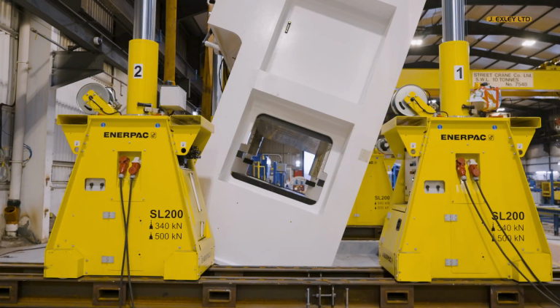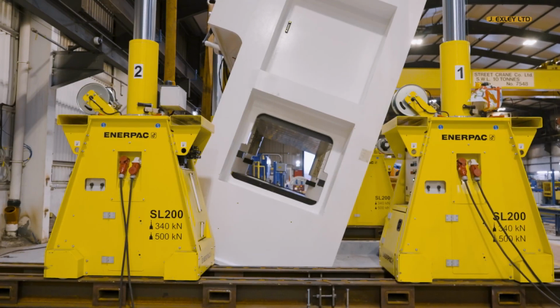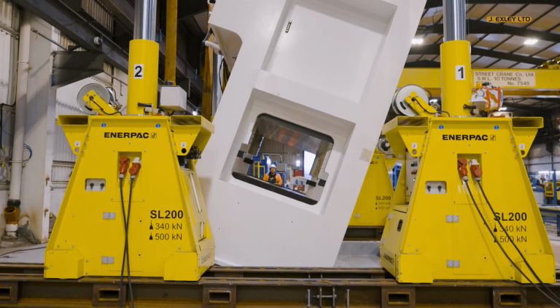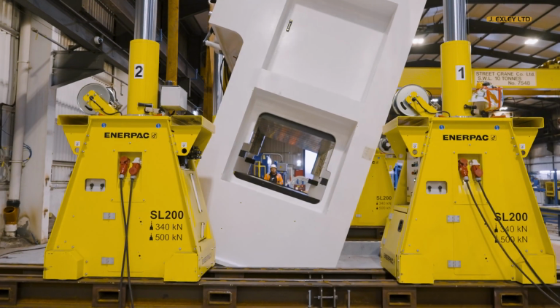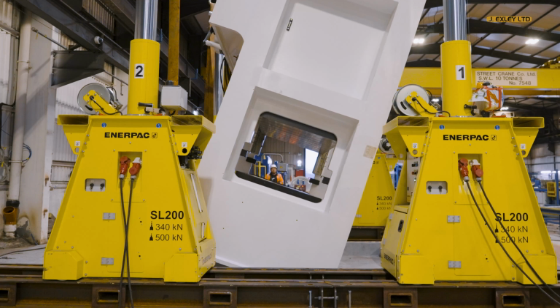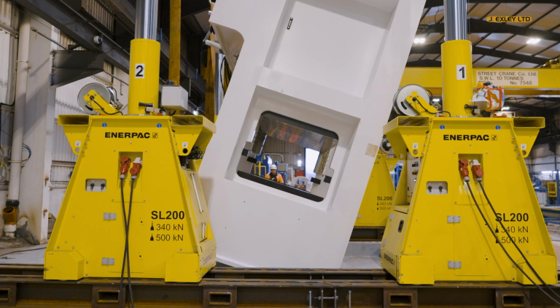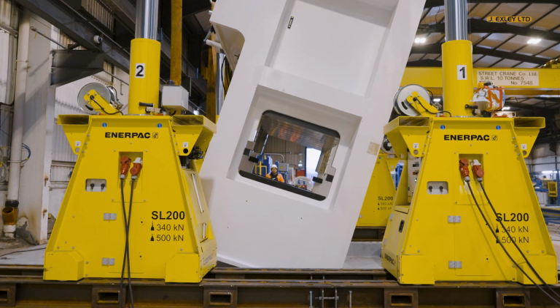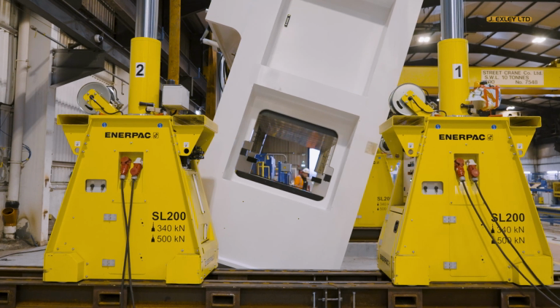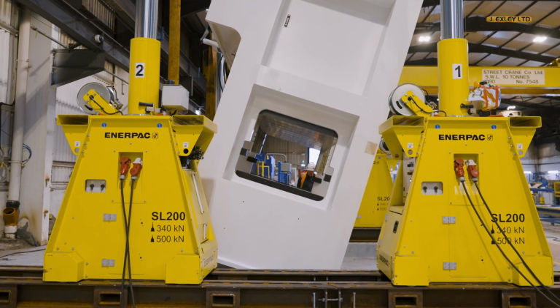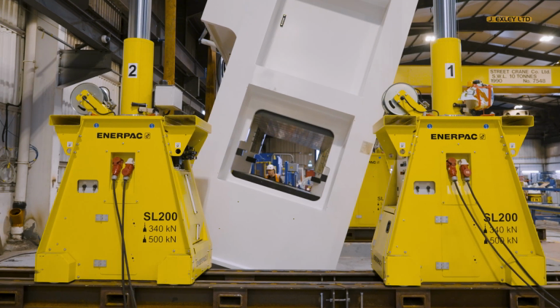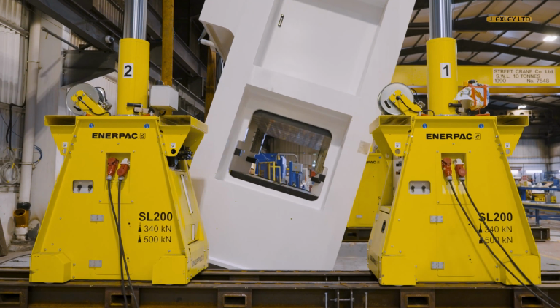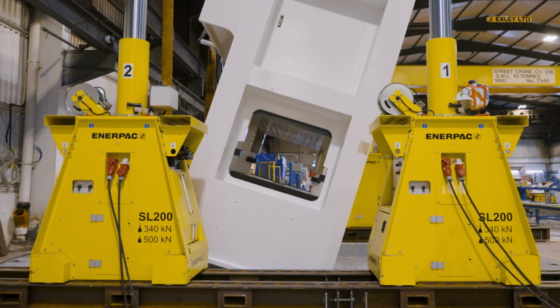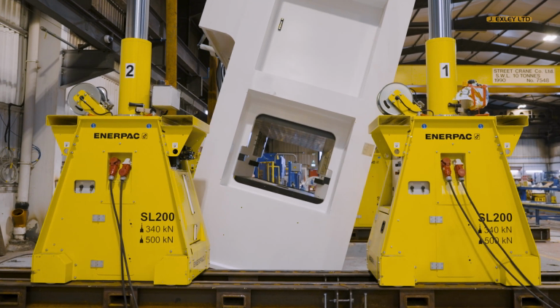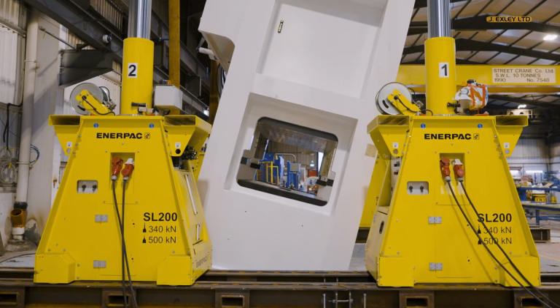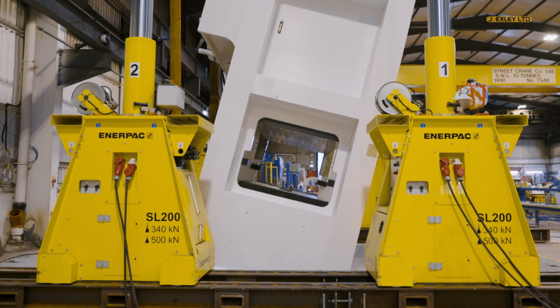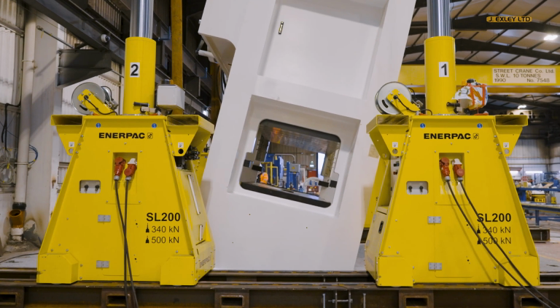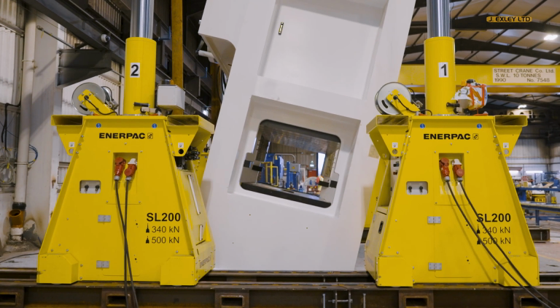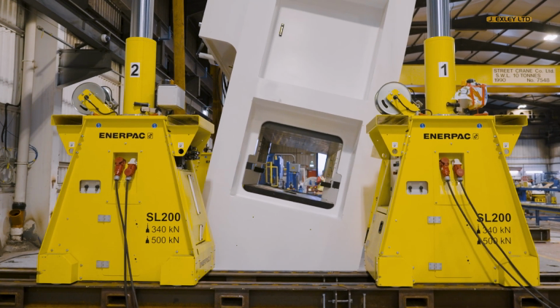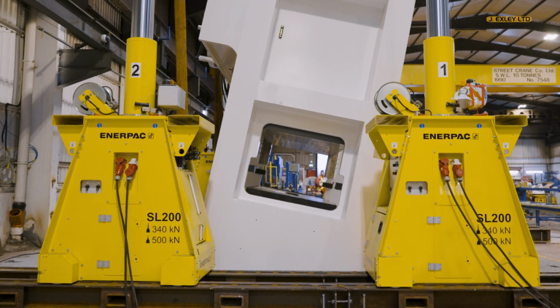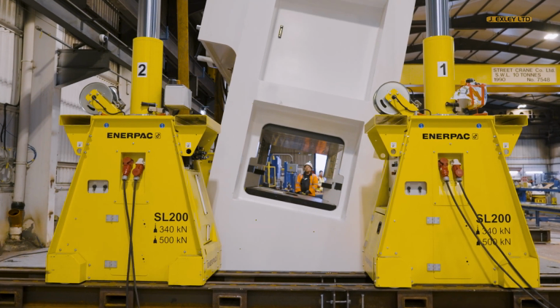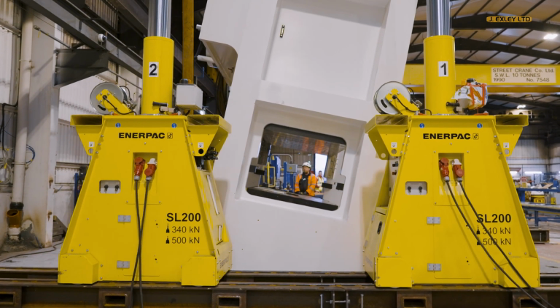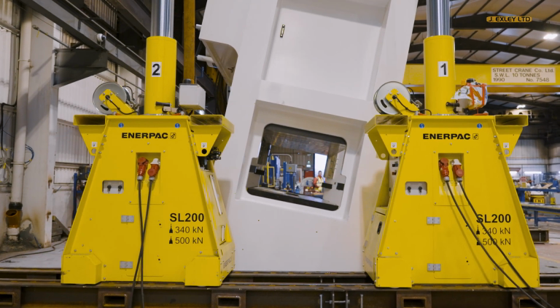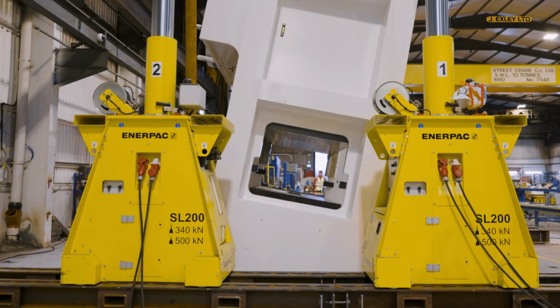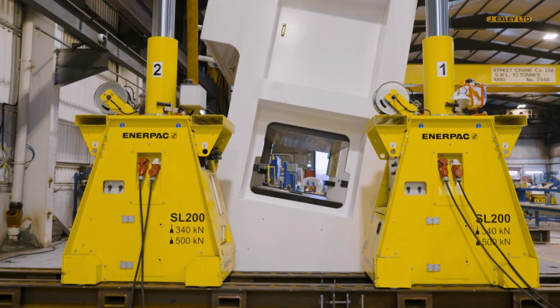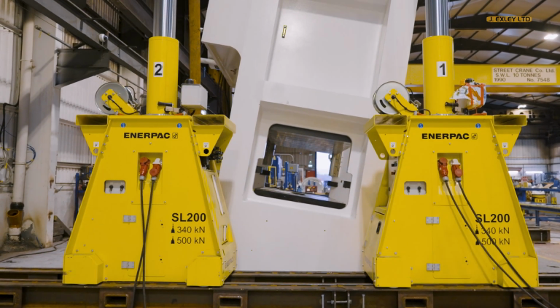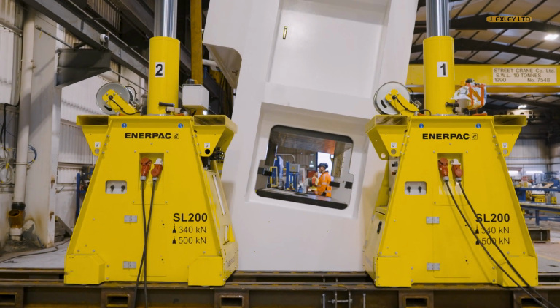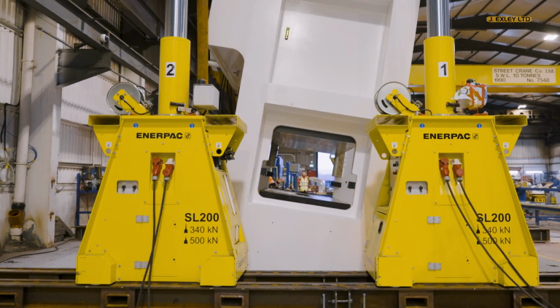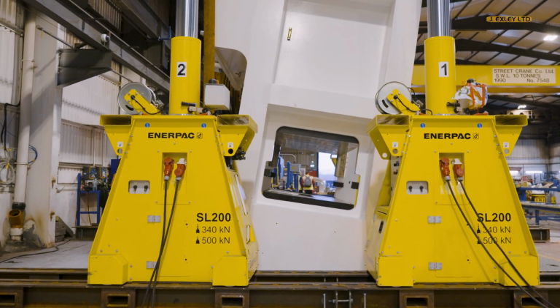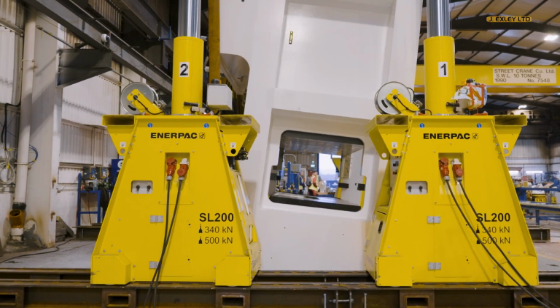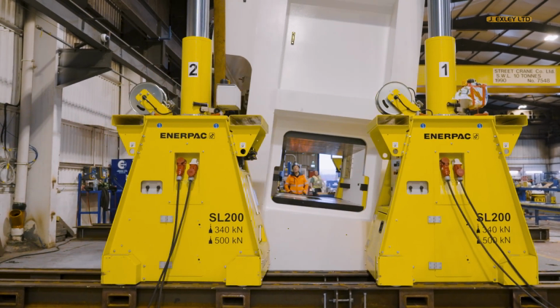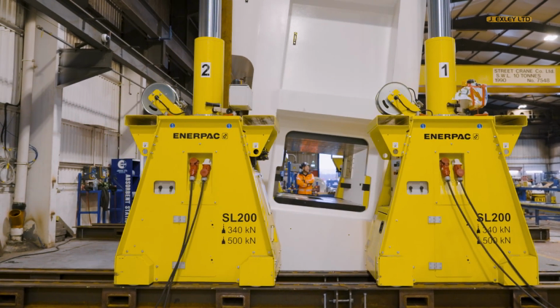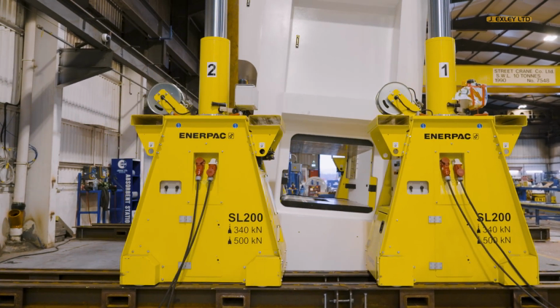The final position was achieved by tracking down the rails and safely lowering the press onto its mountings.